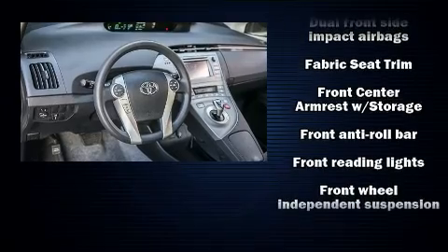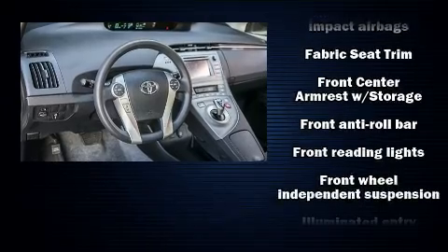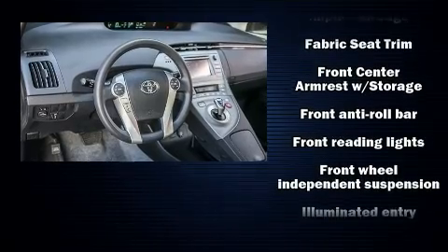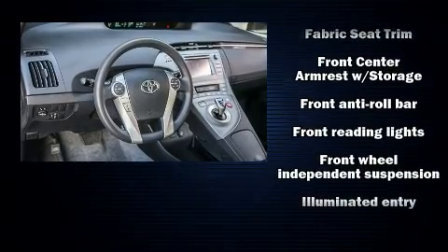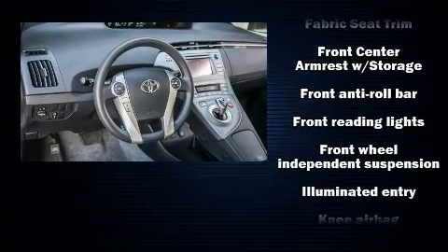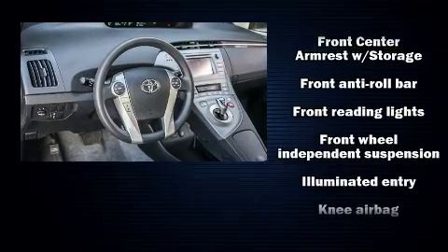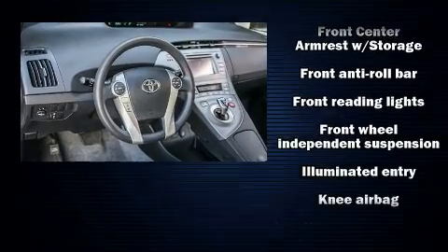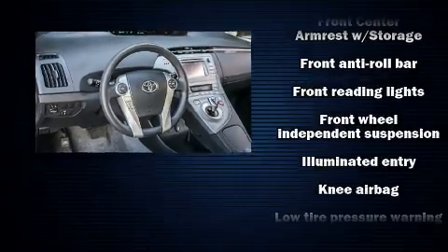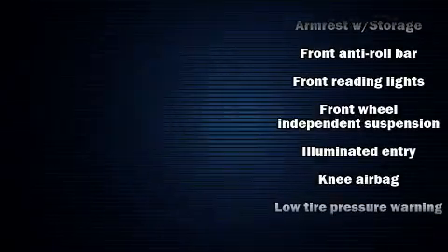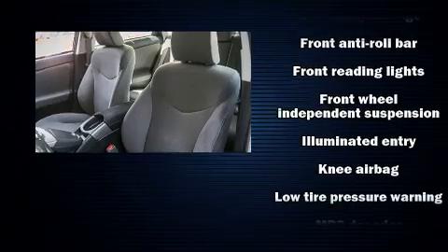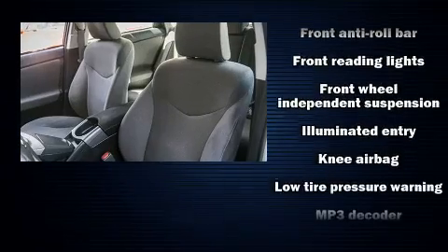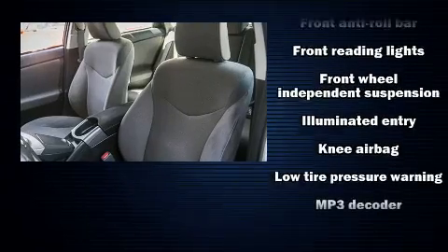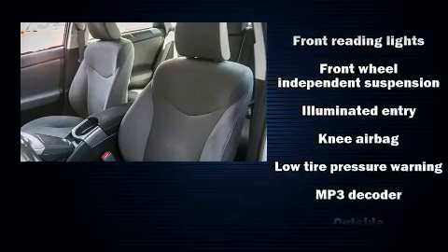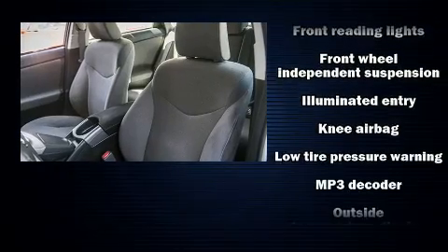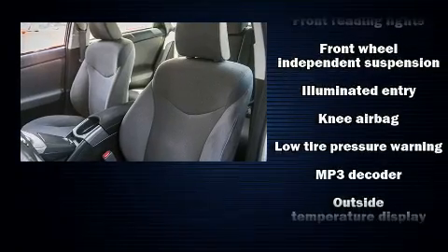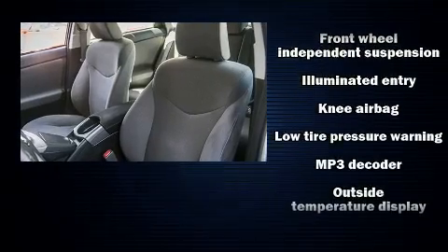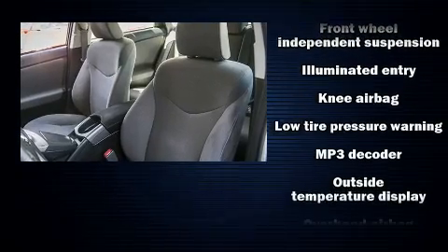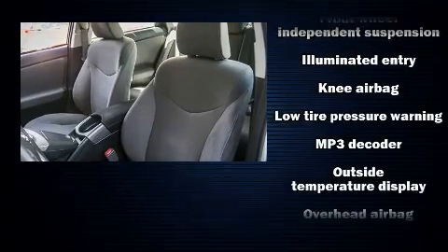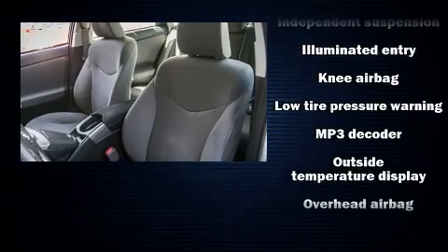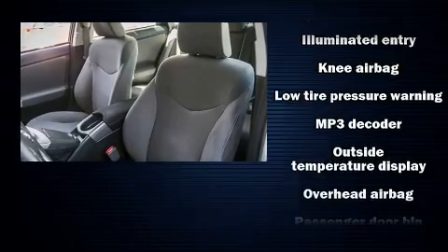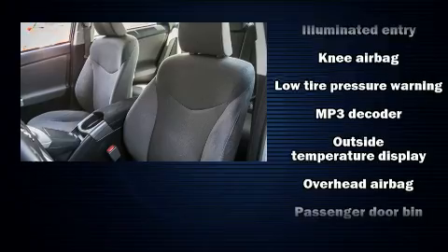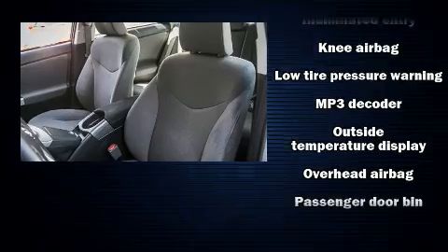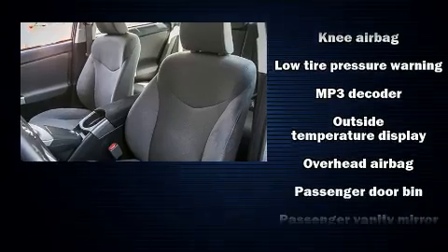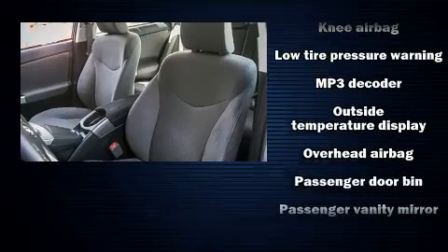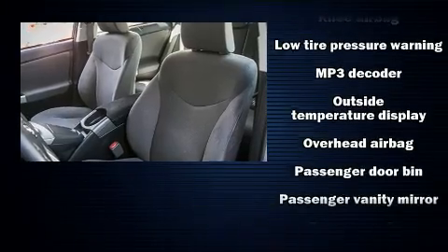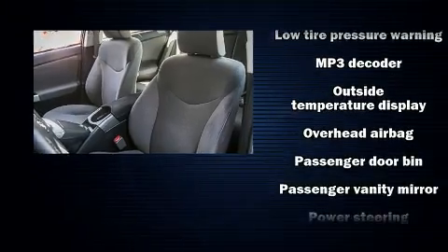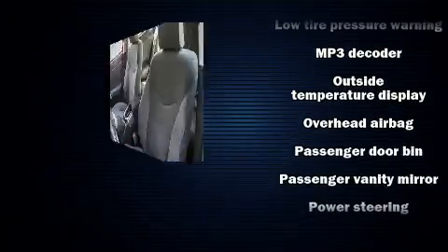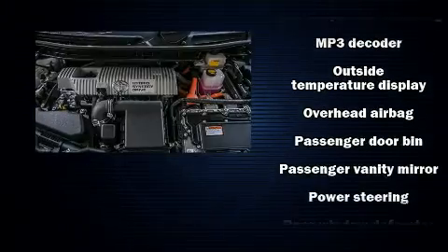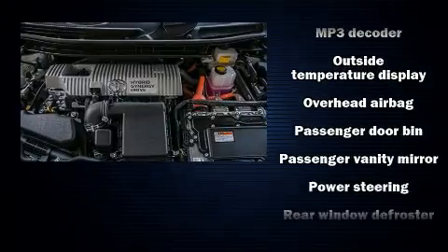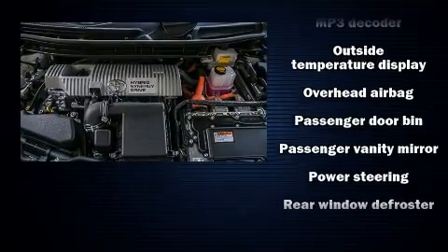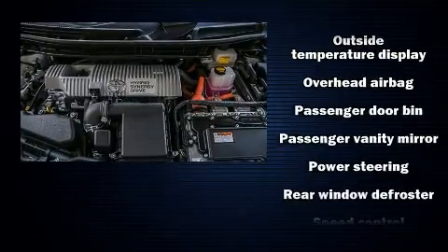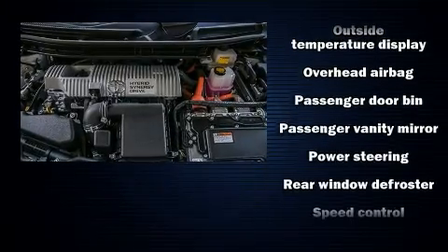With side curtain airbags supplementing the rest of the safety network, you can be assured that you and your passengers will experience top-tier protection.